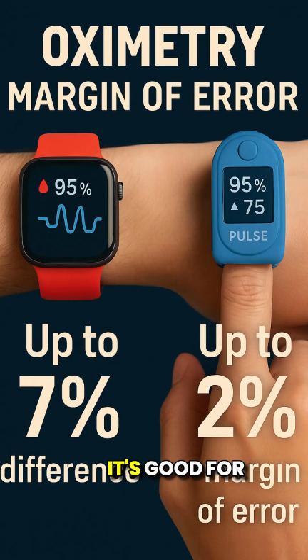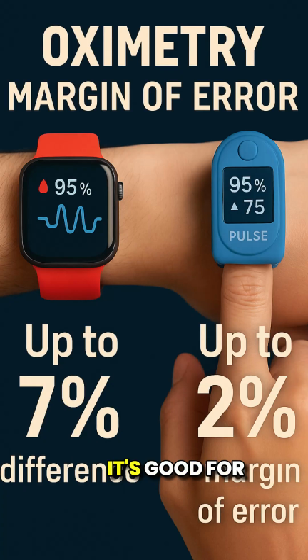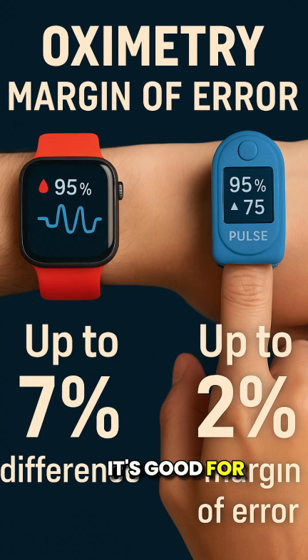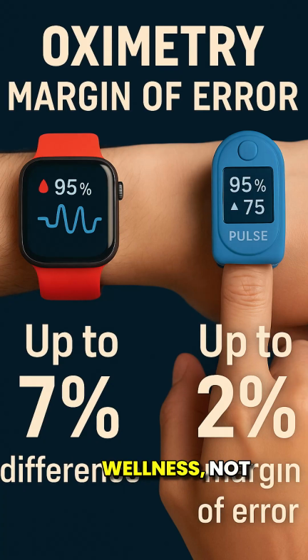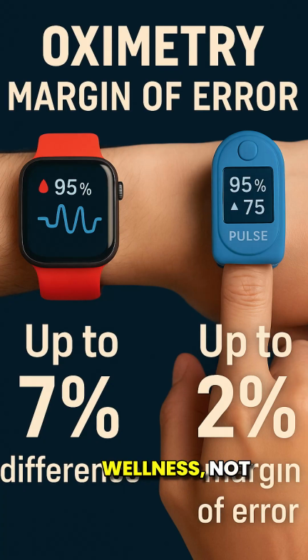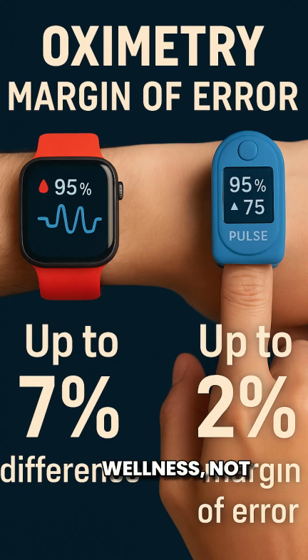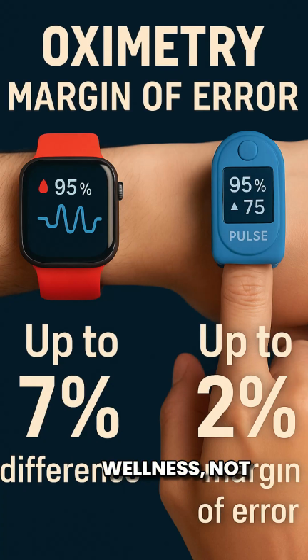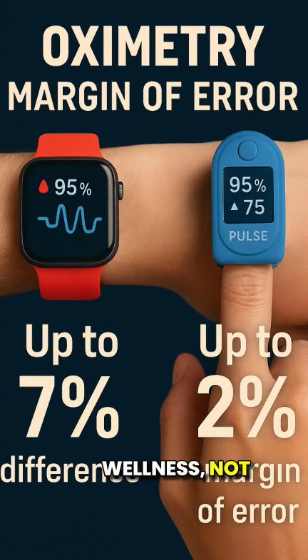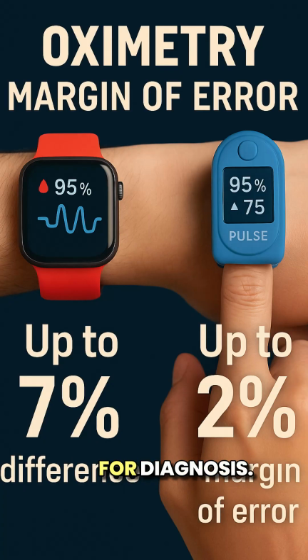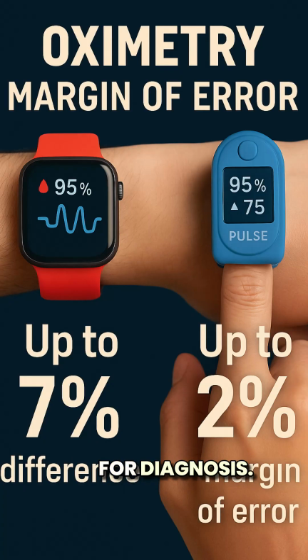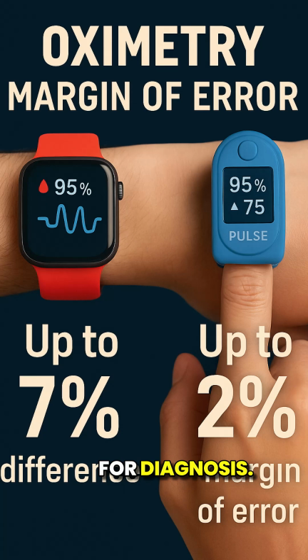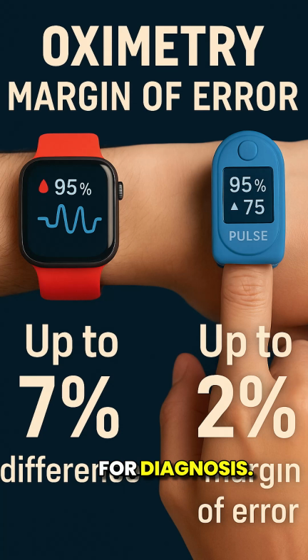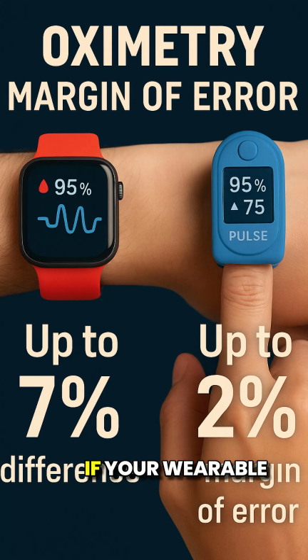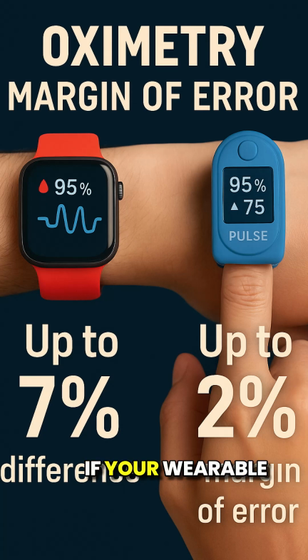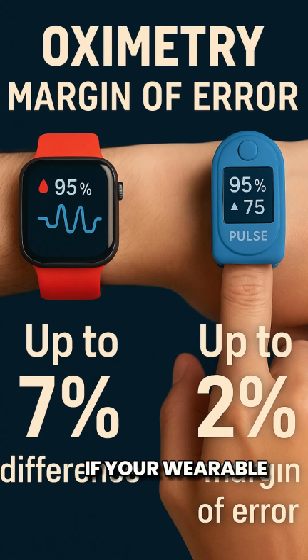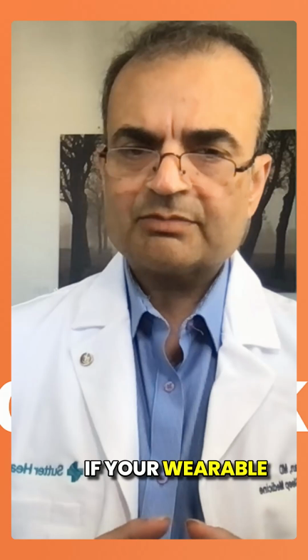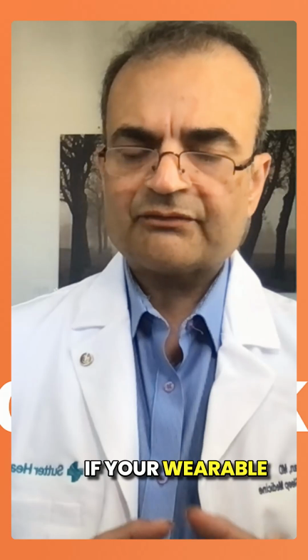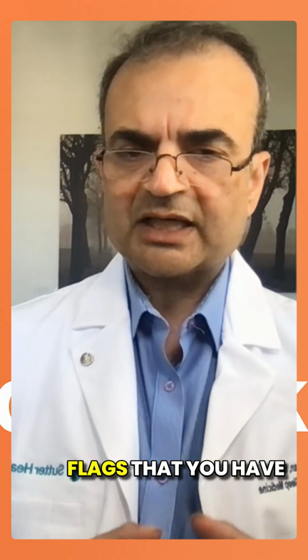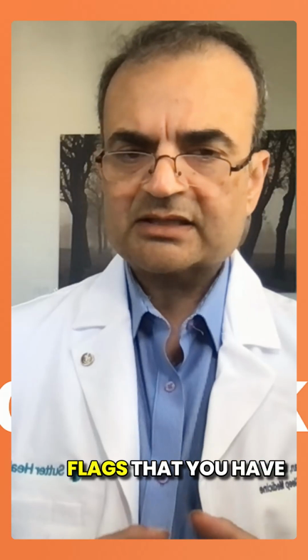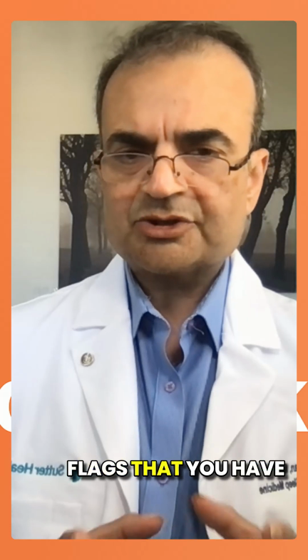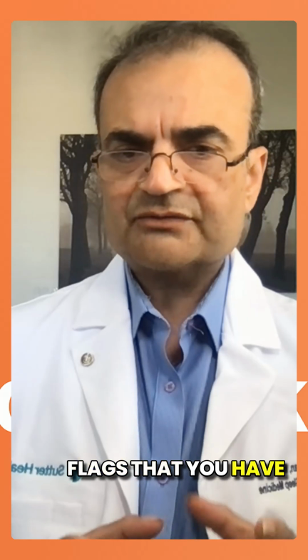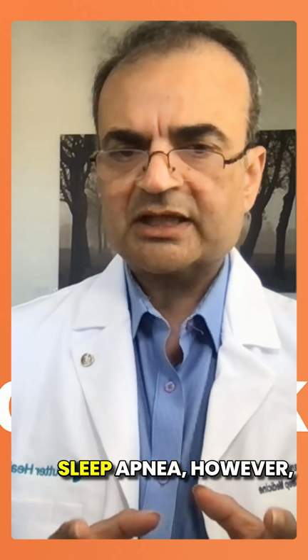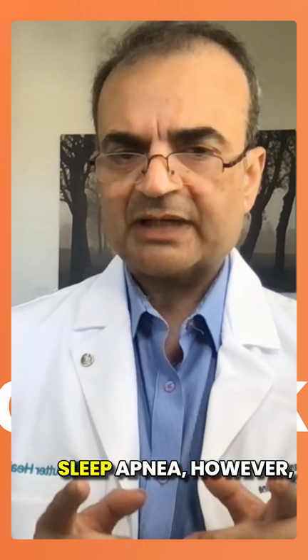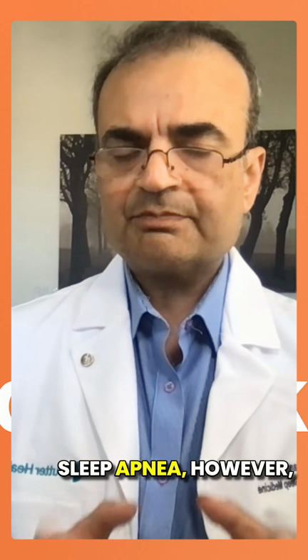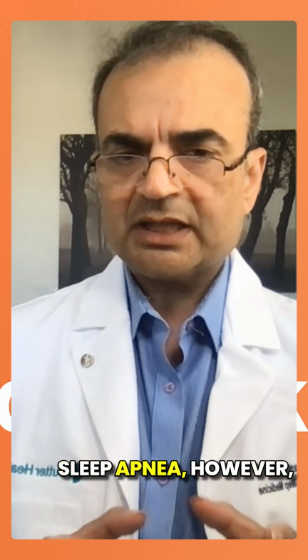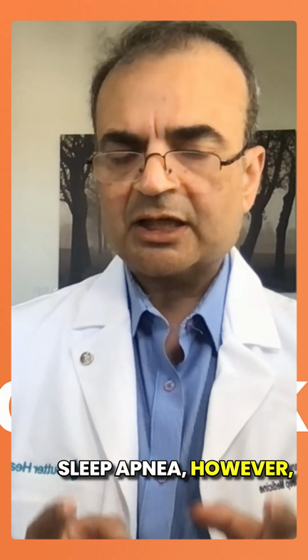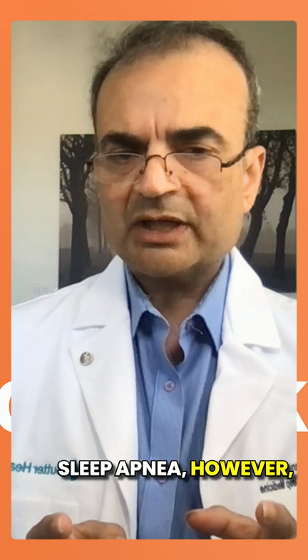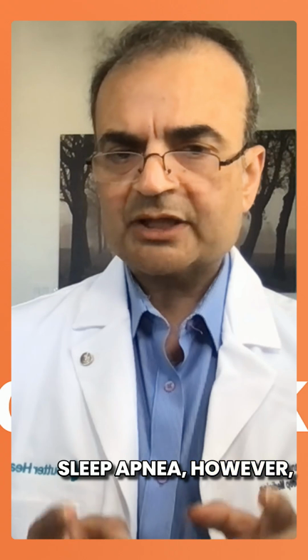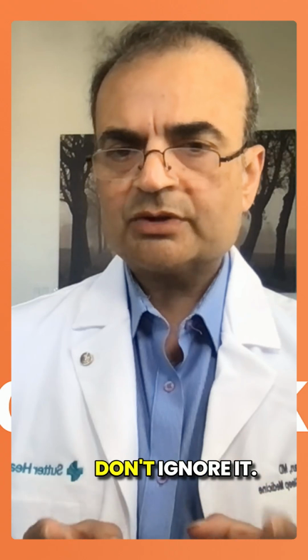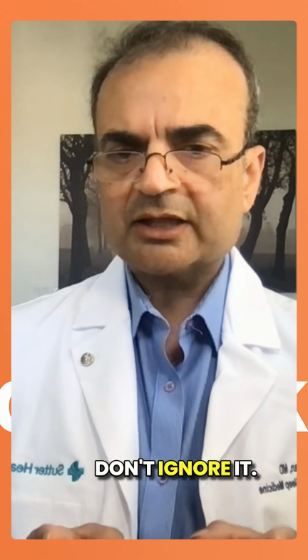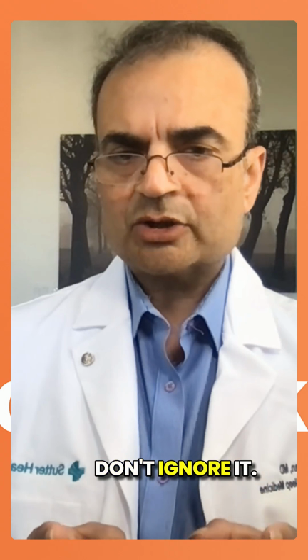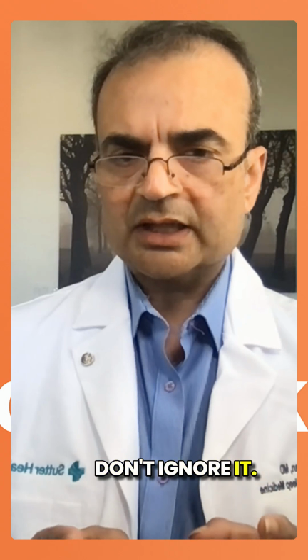It's good for wellness, not for diagnosis. If your wearable flags that you have sleep apnea, don't ignore it.